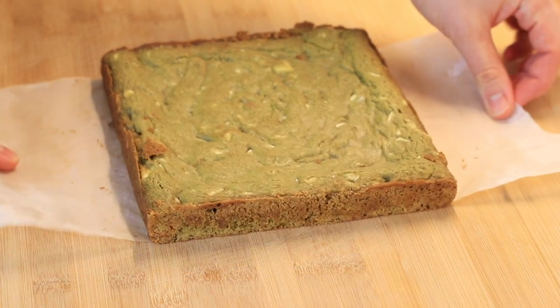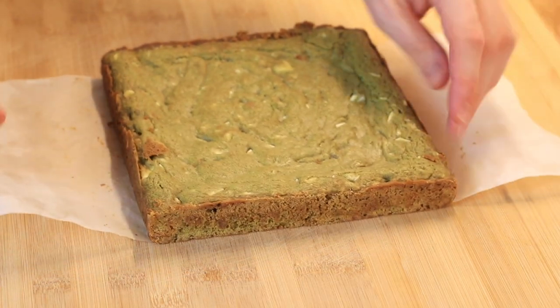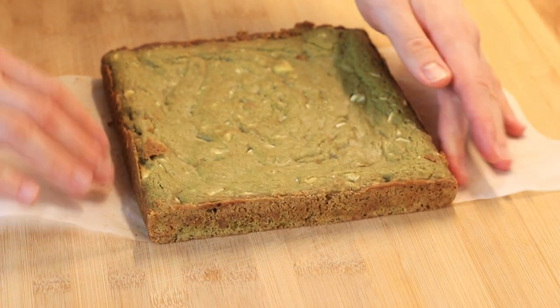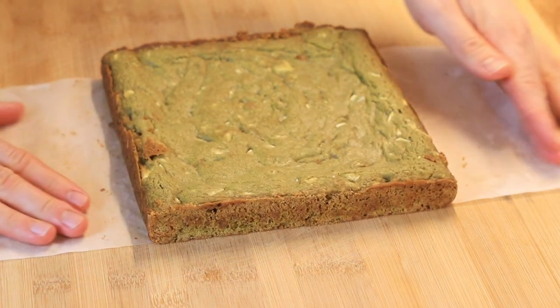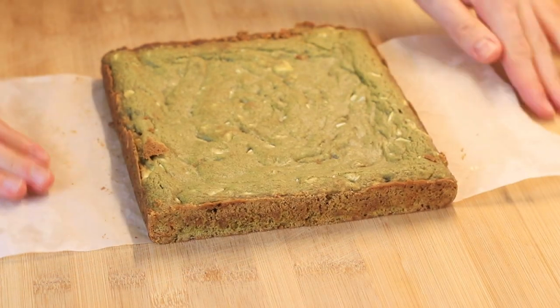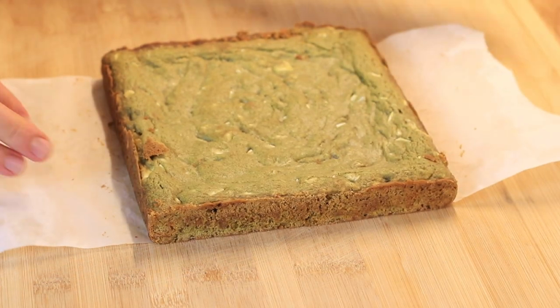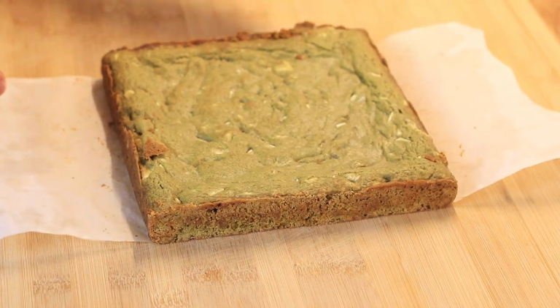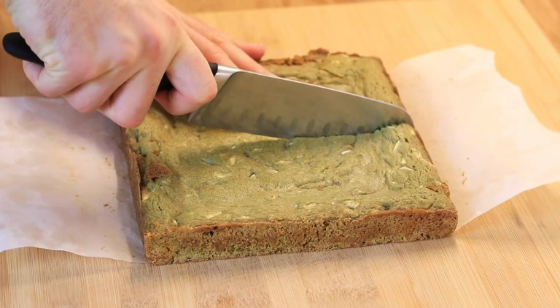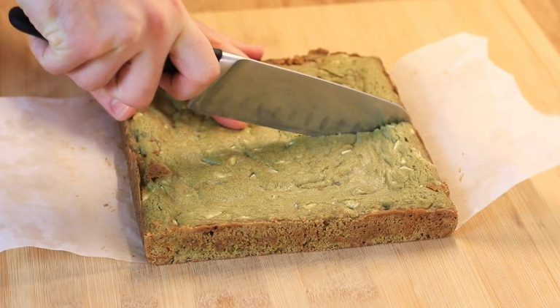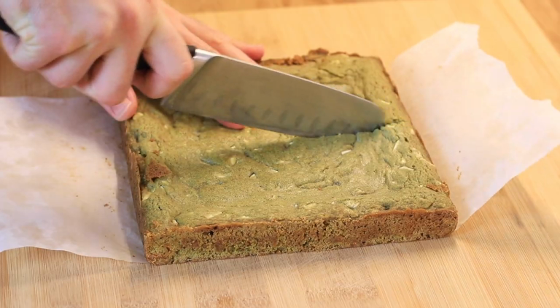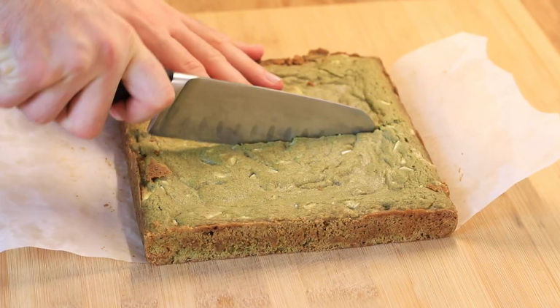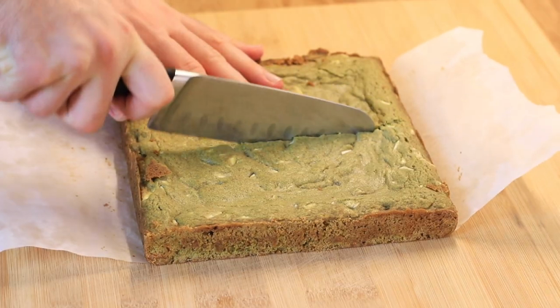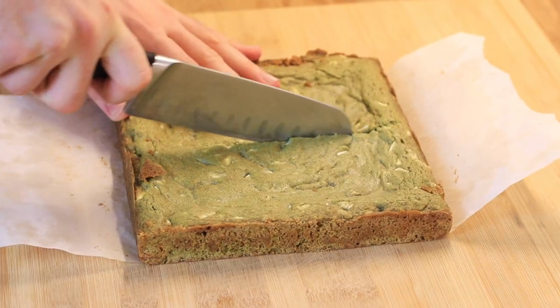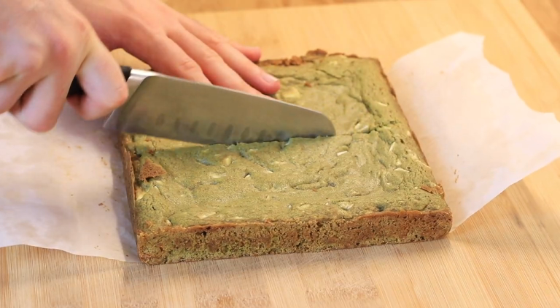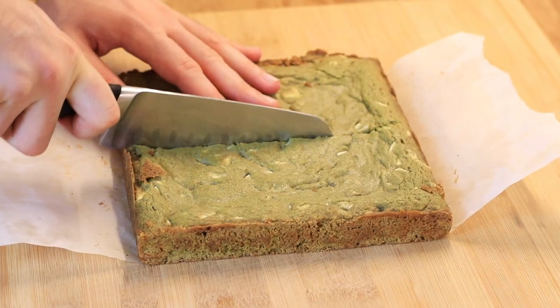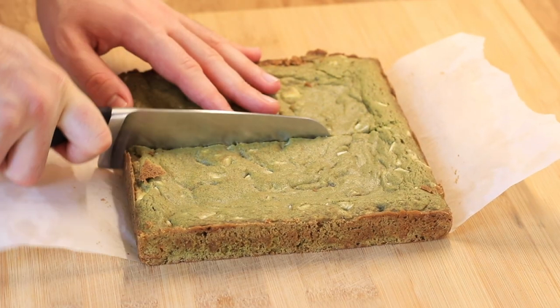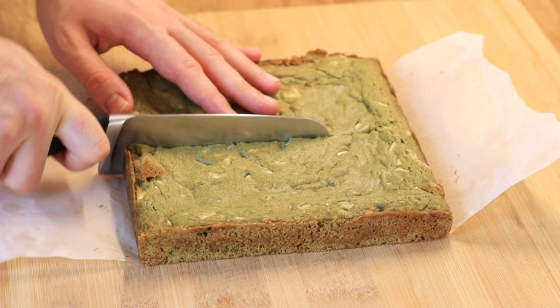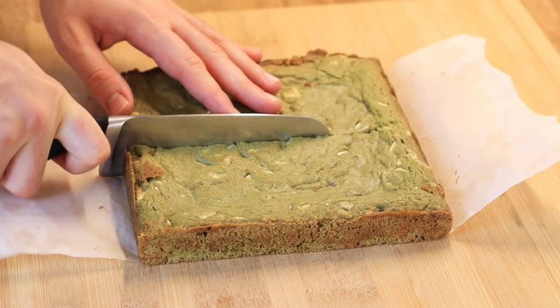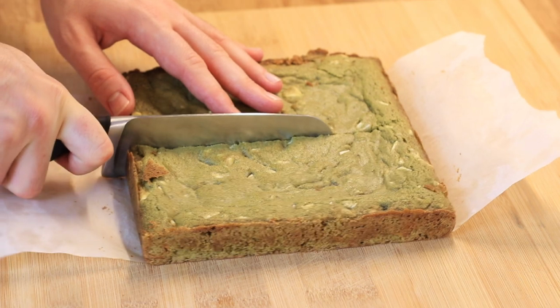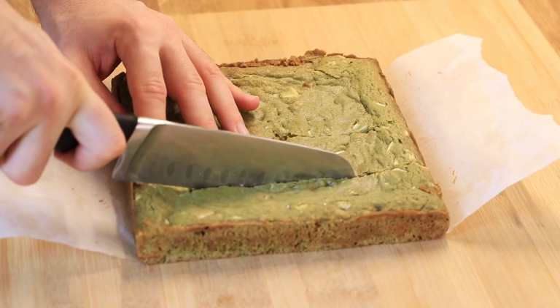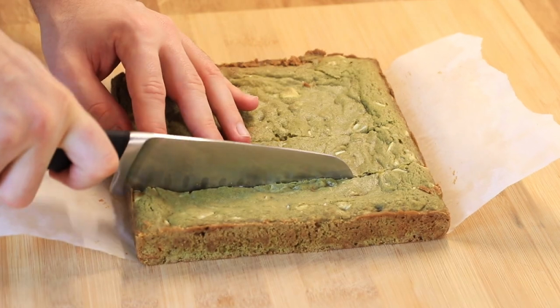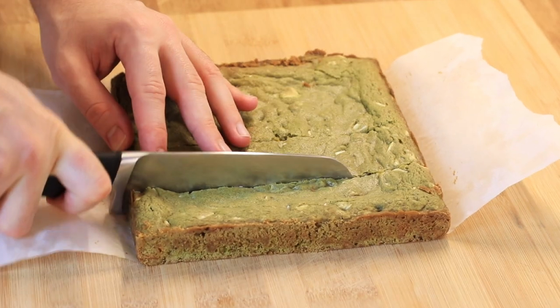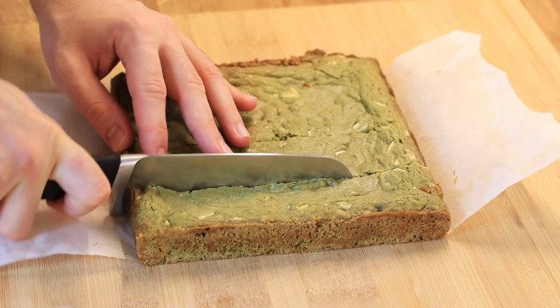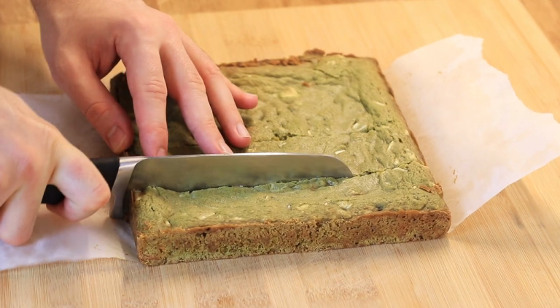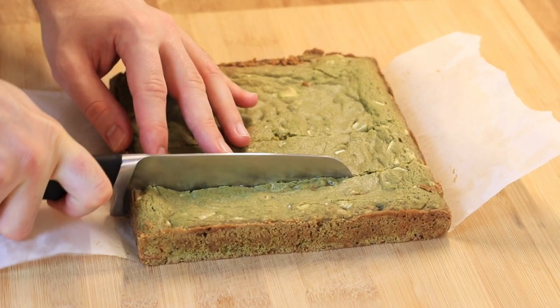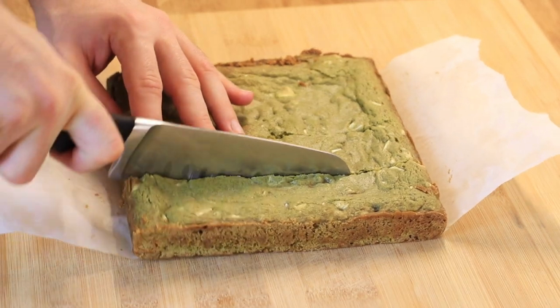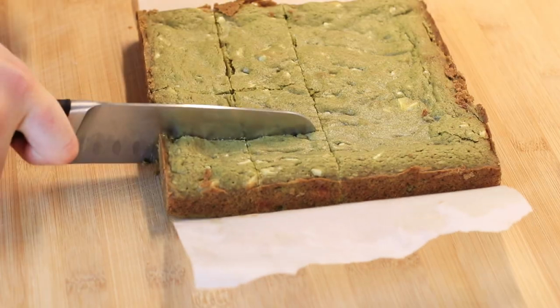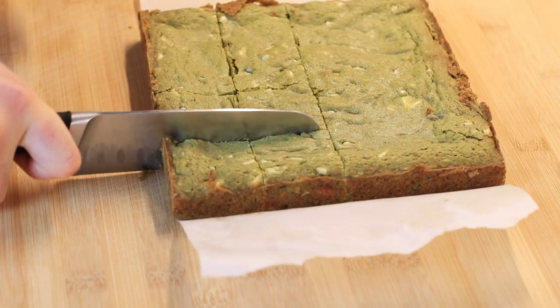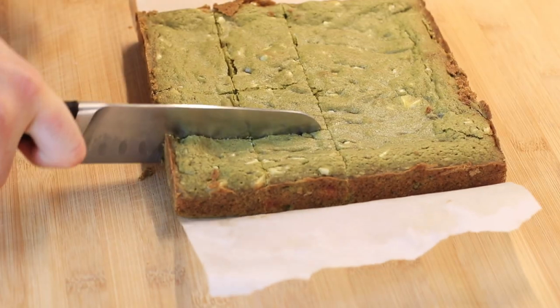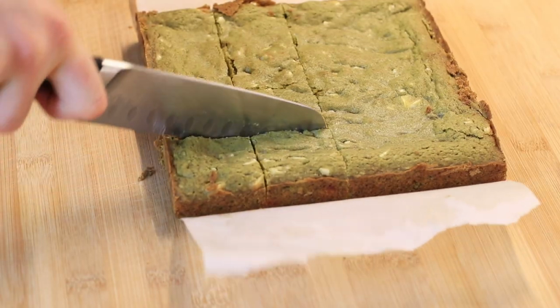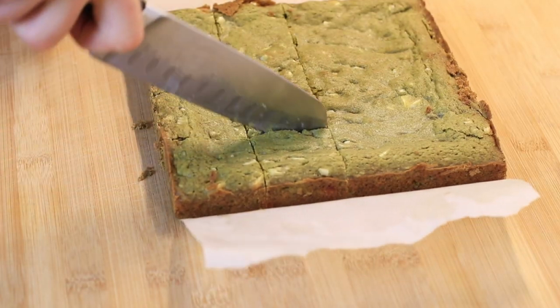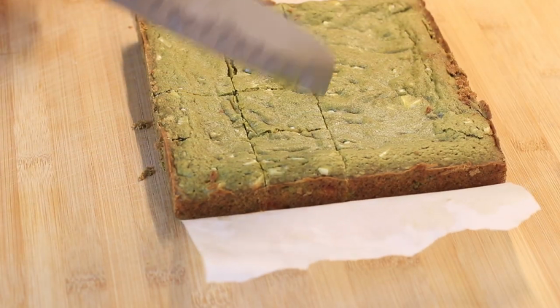I actually recommend eating these brownies cold, so I always put them in the fridge for about two to three hours minimum before cutting them. As you can see, the texture is right on point.